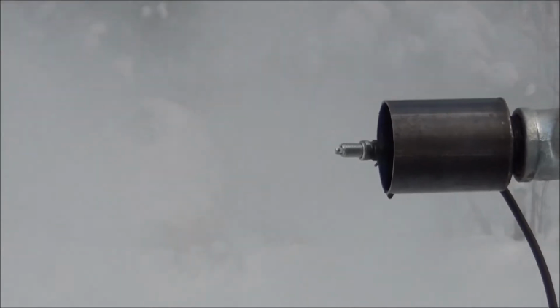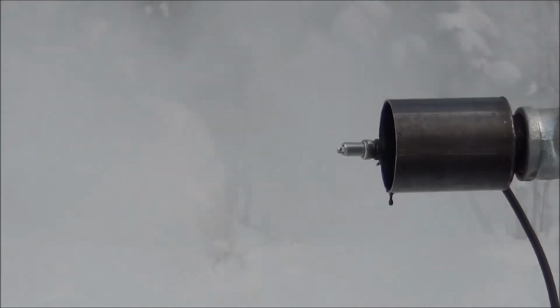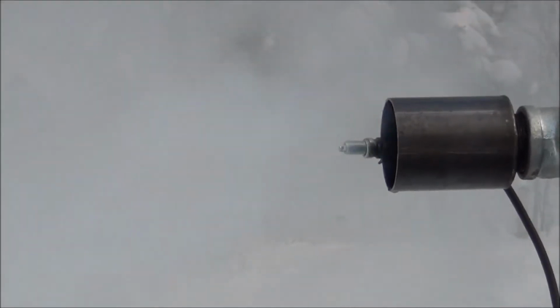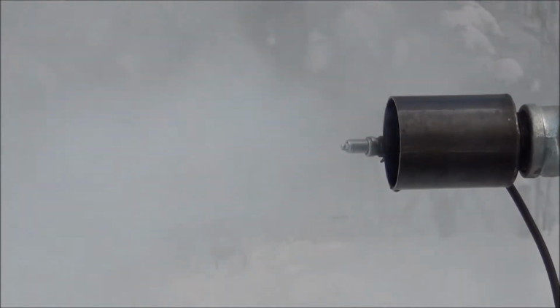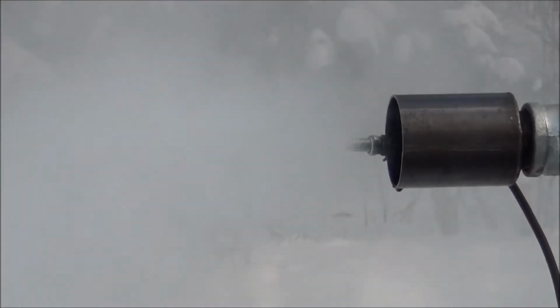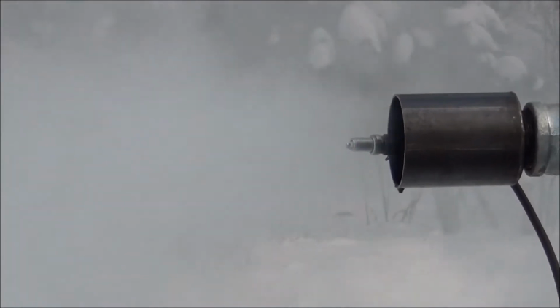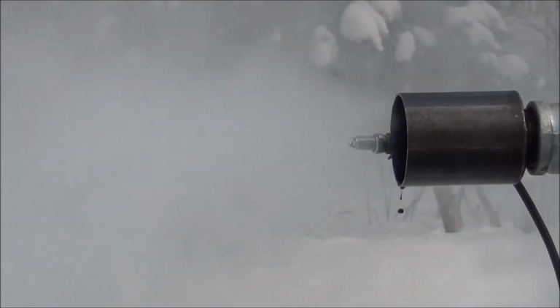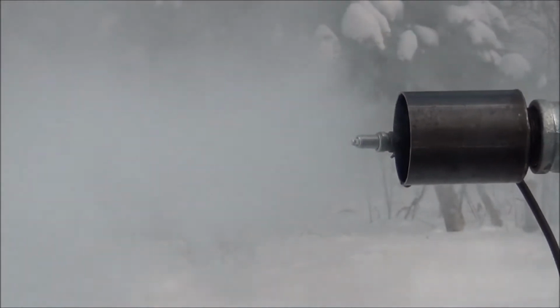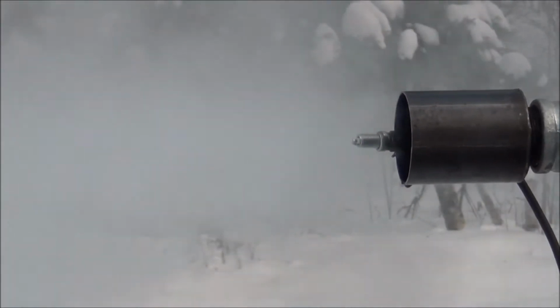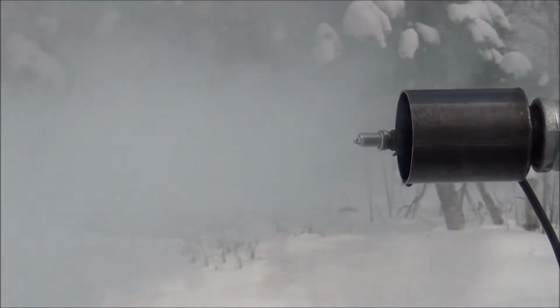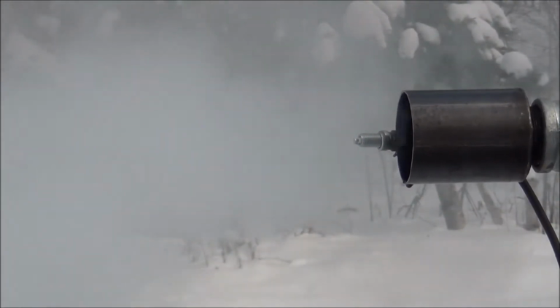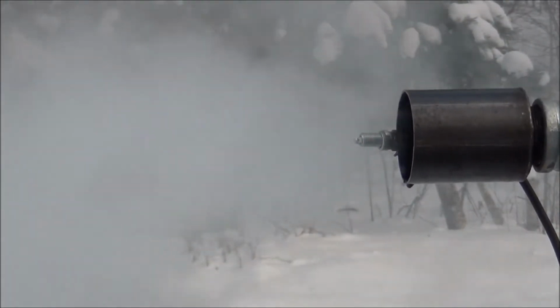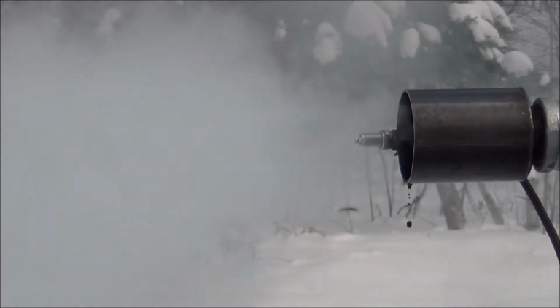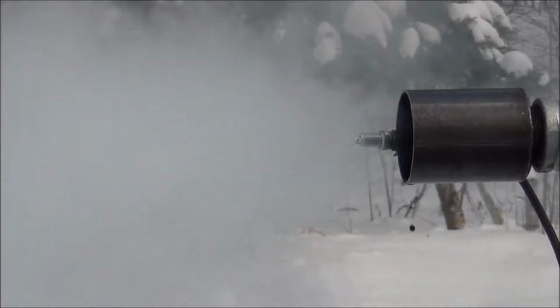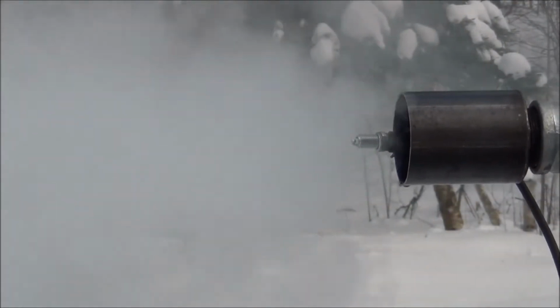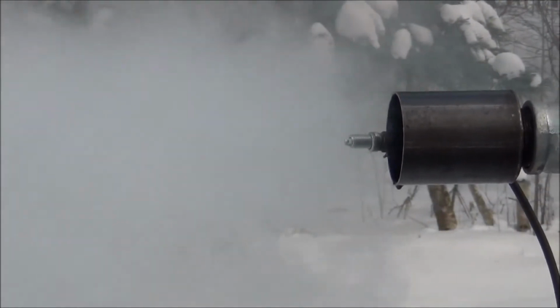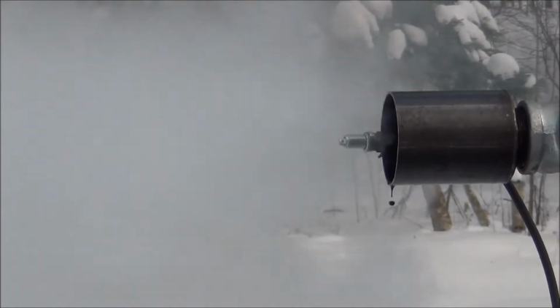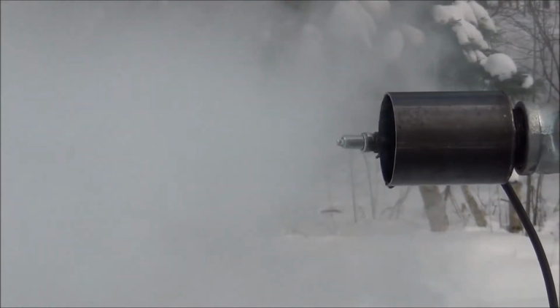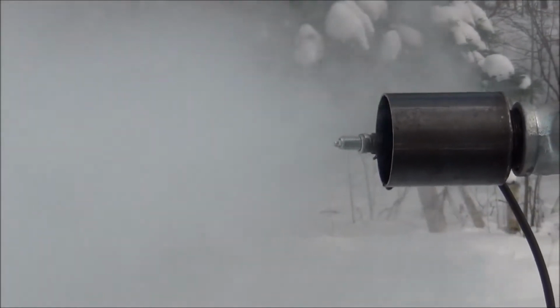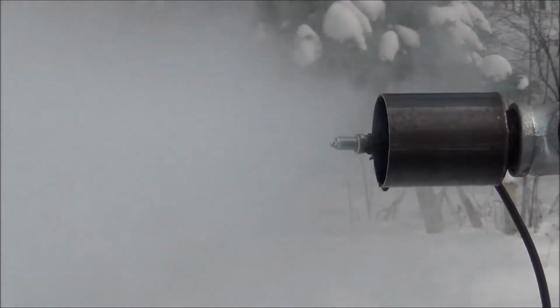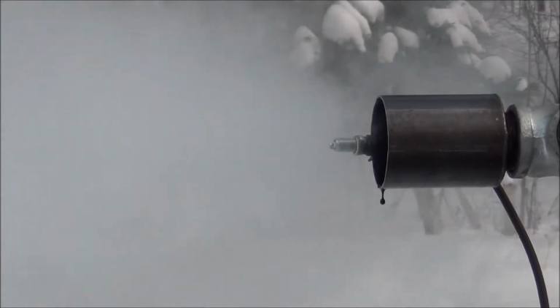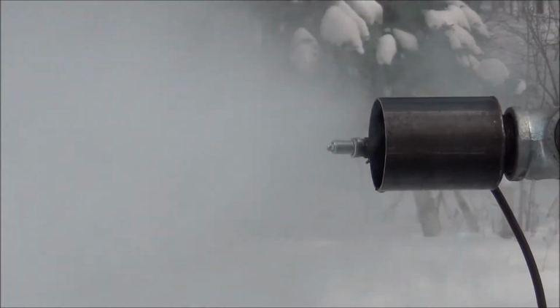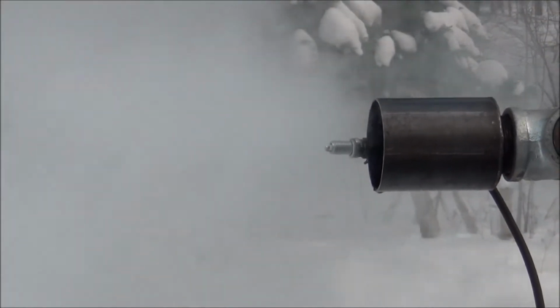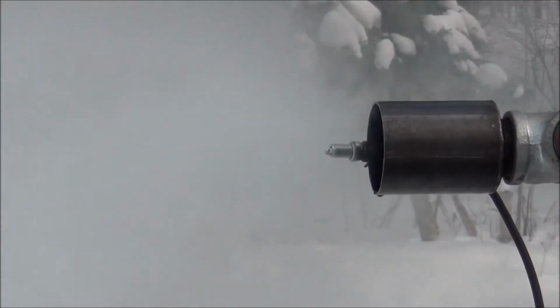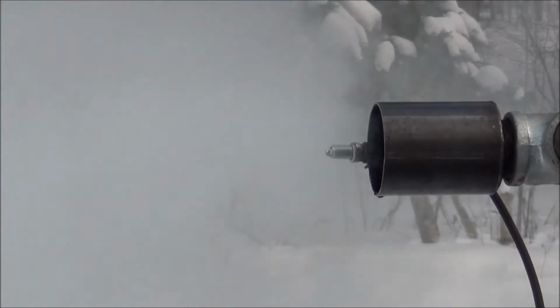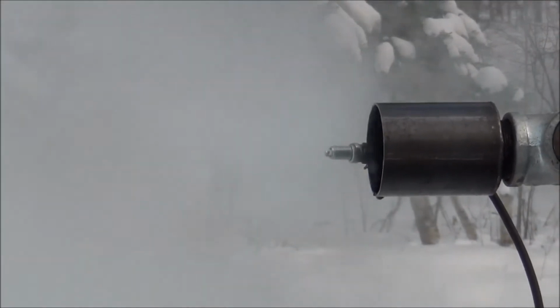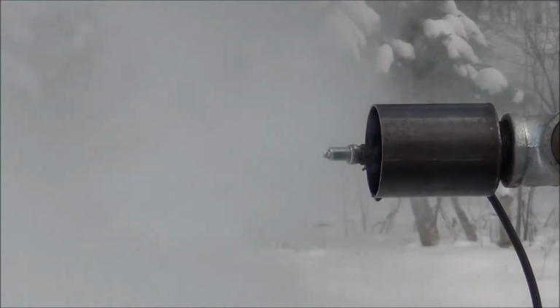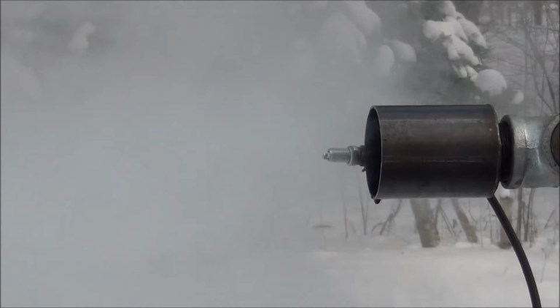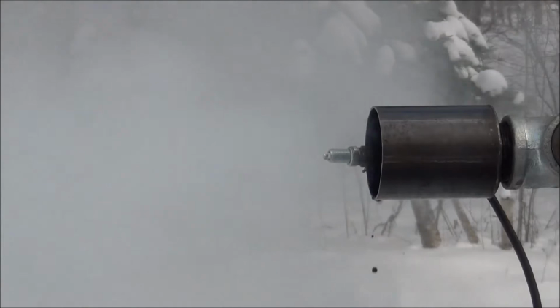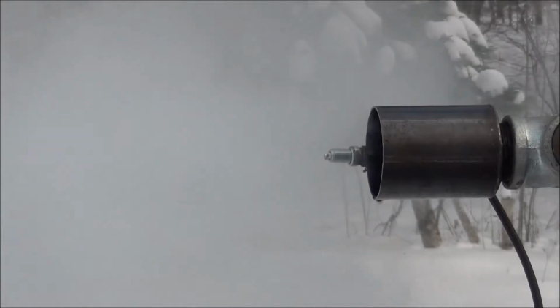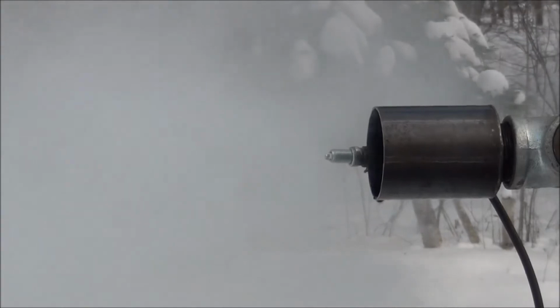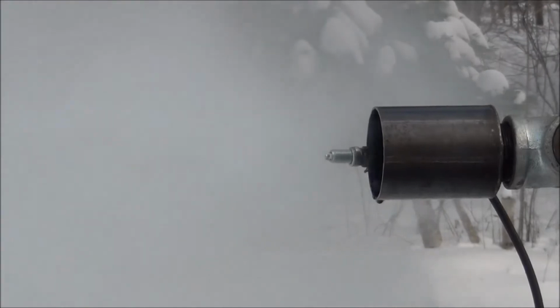We're at about 45 to 50 CFM right now coming through there.